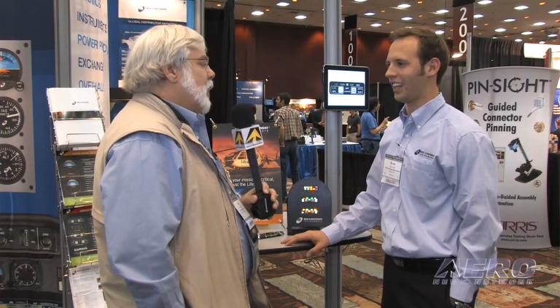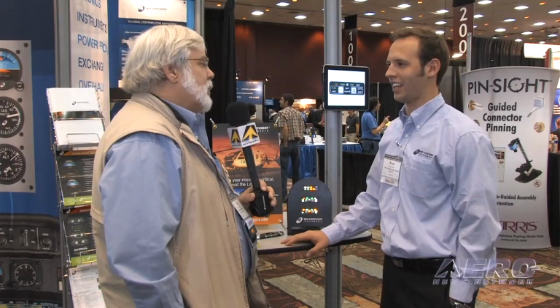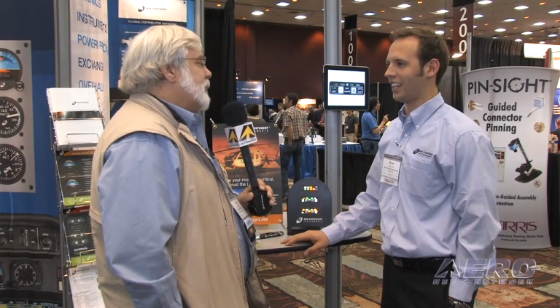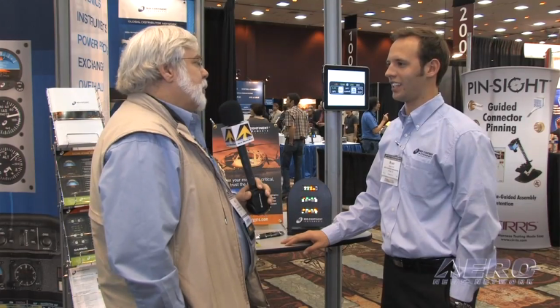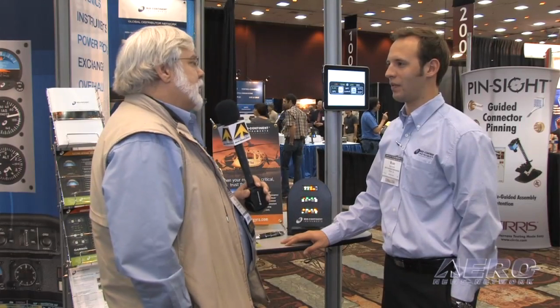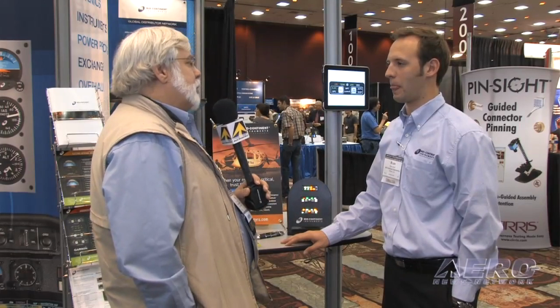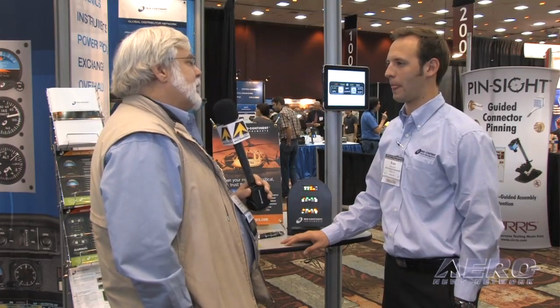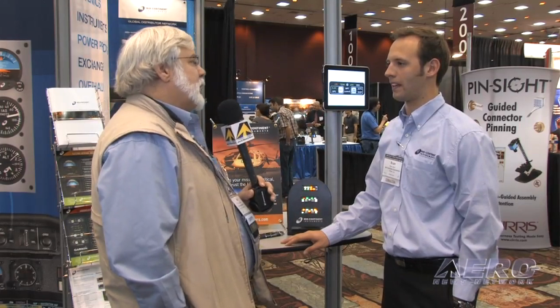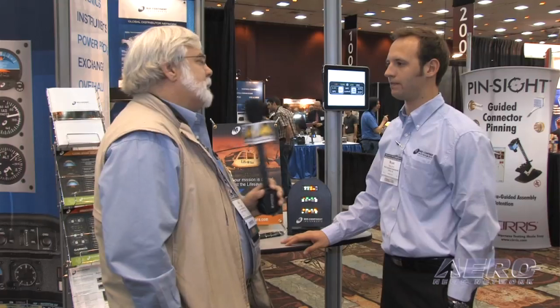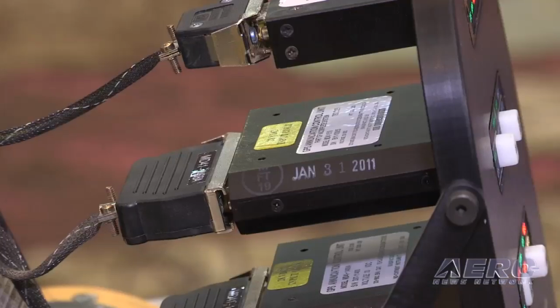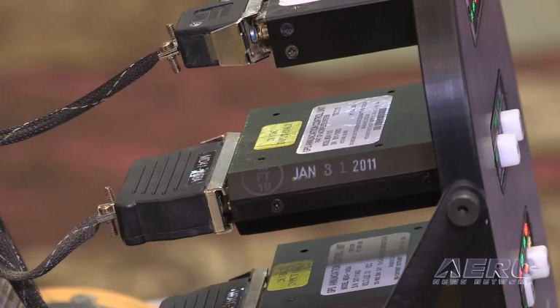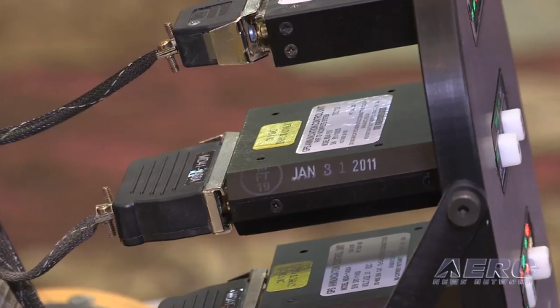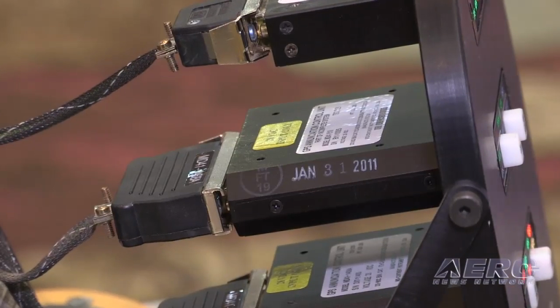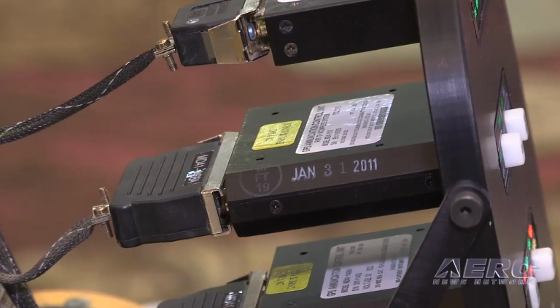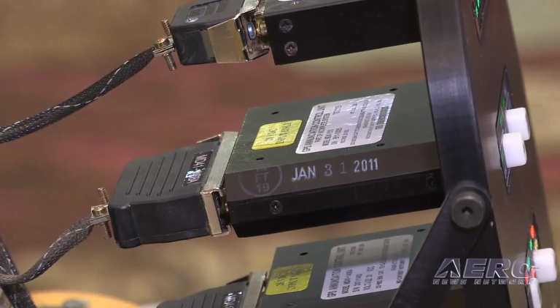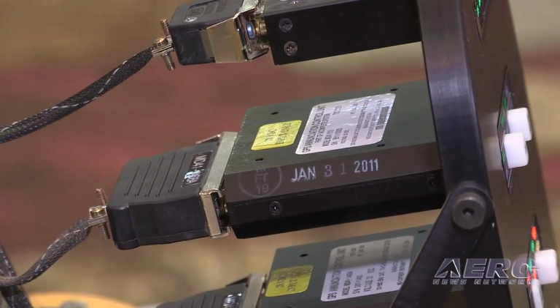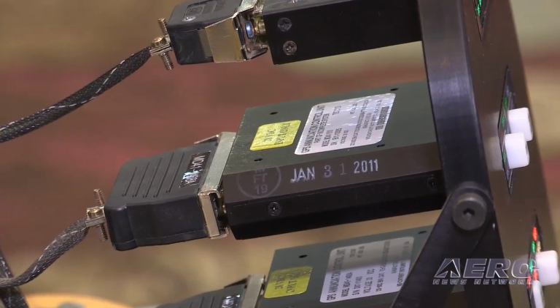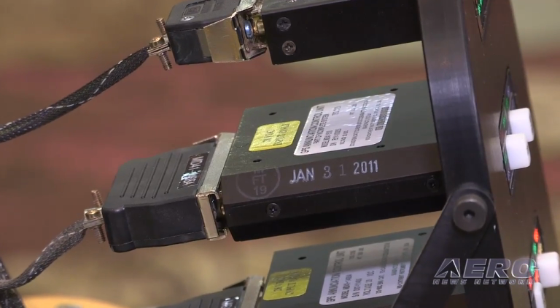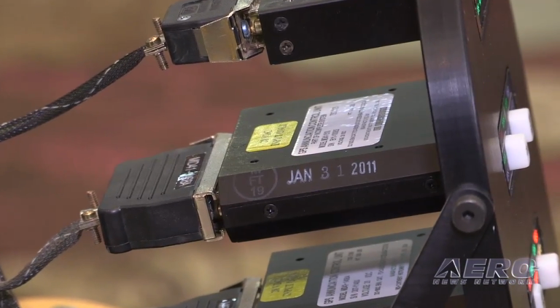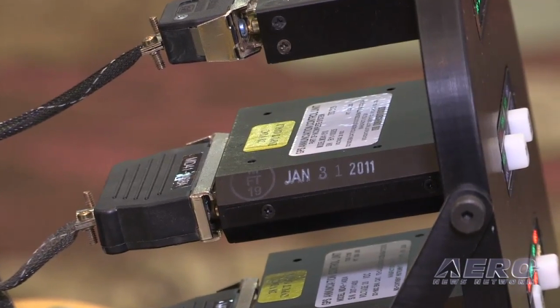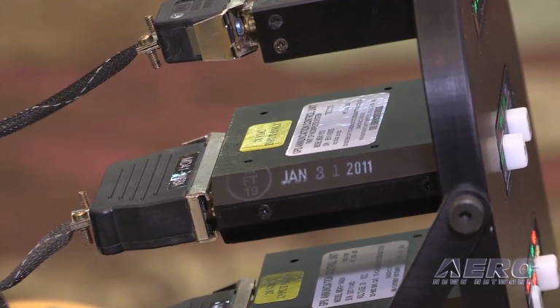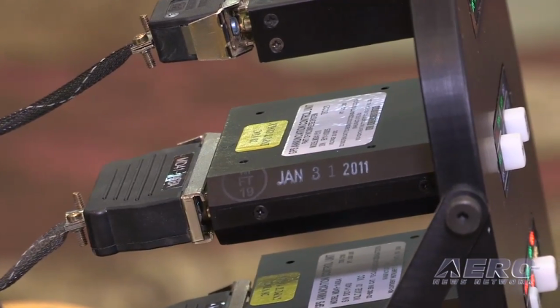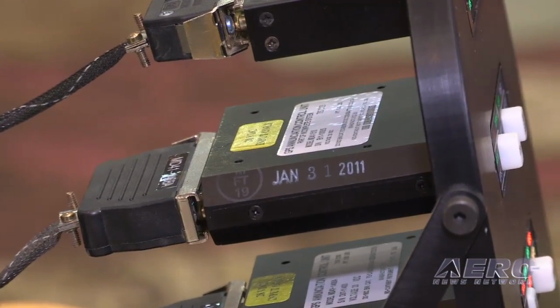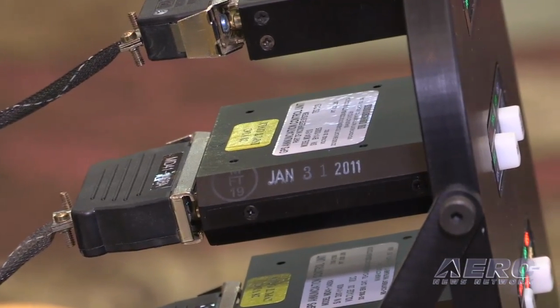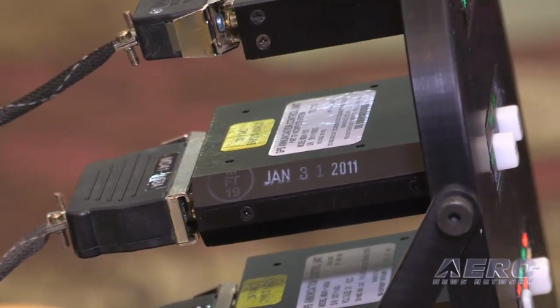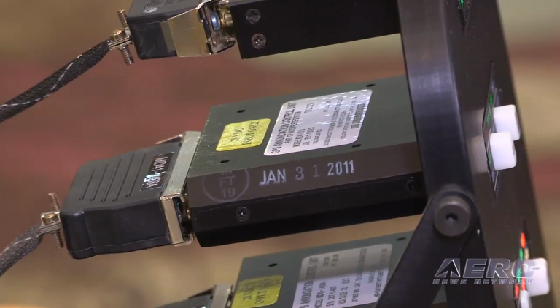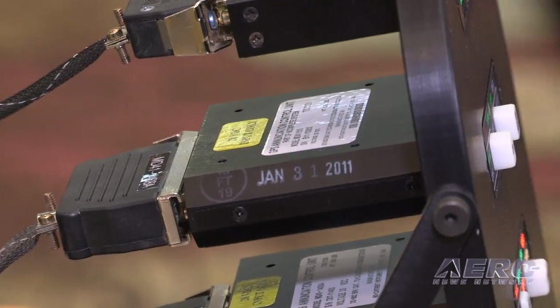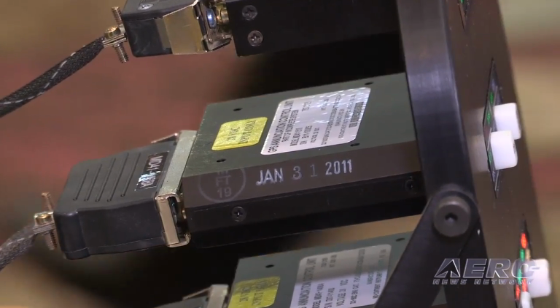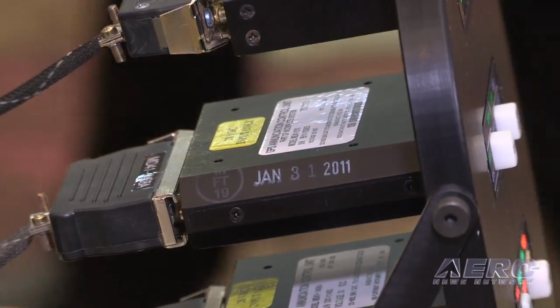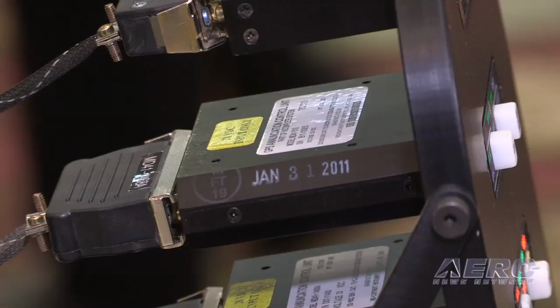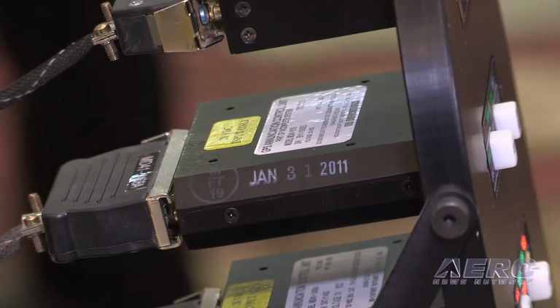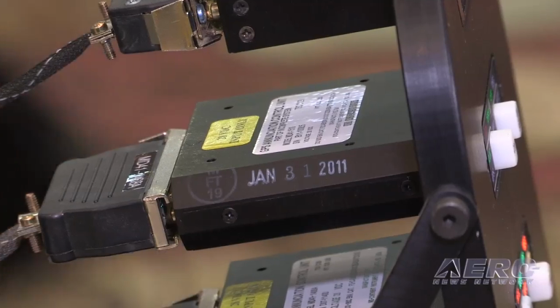What's the availability and pricing look like? Readily available right now, just like the Garmin units, and they're about $1,100.